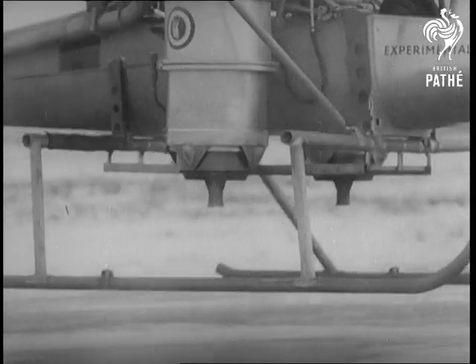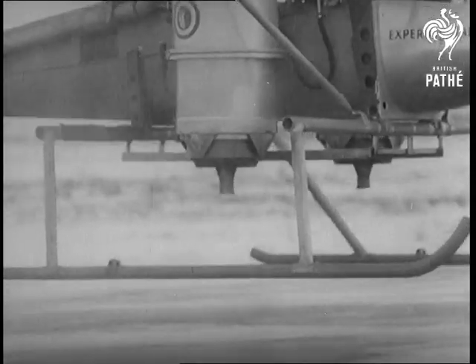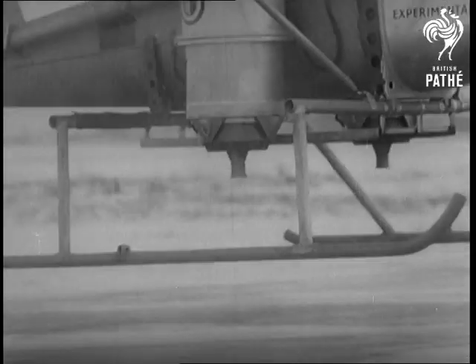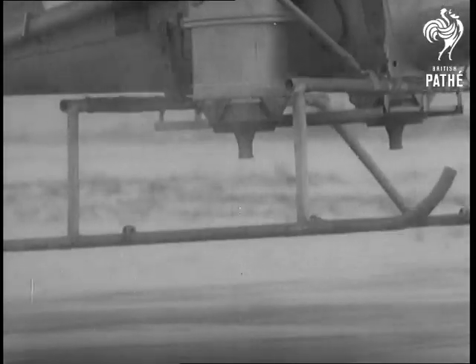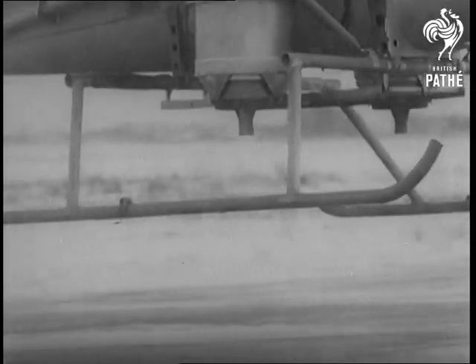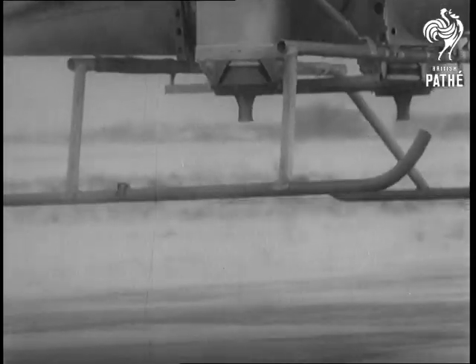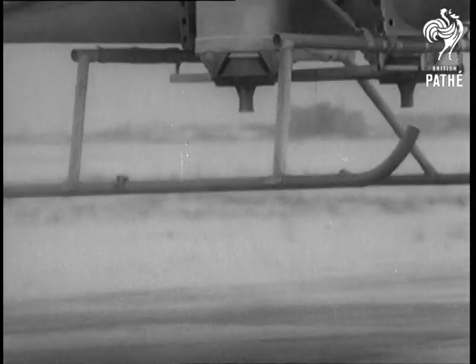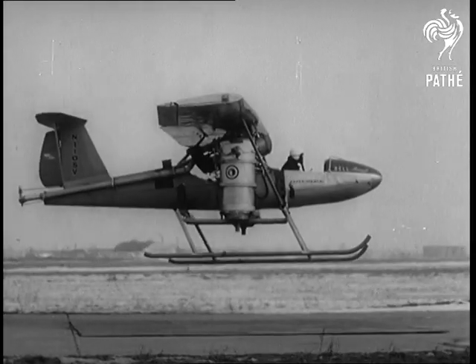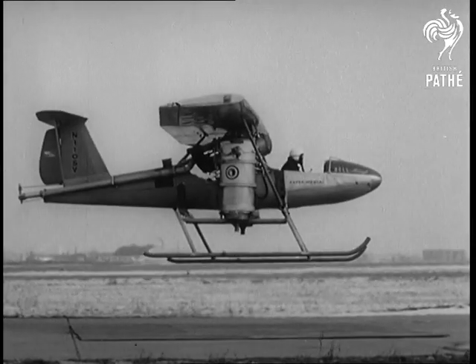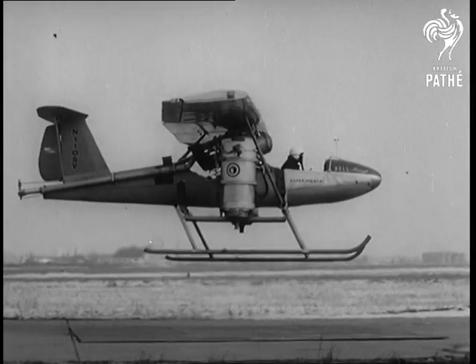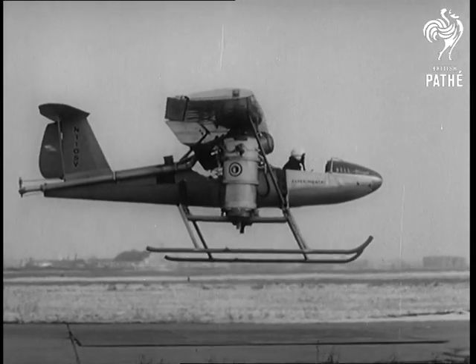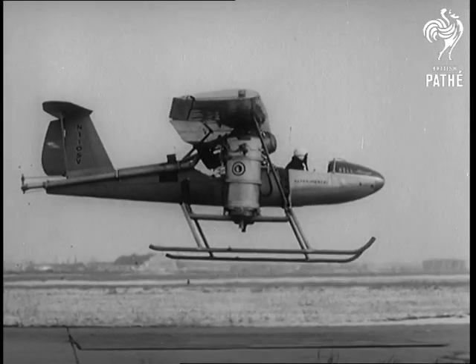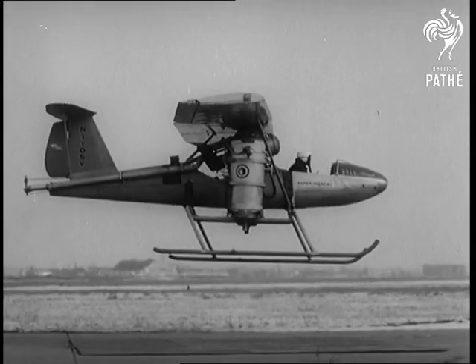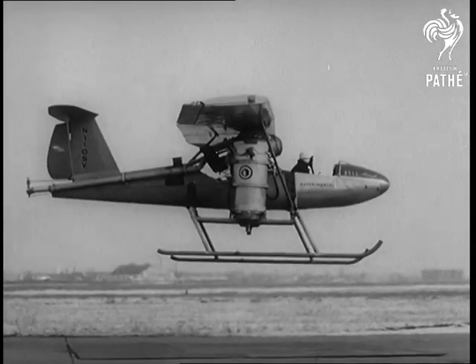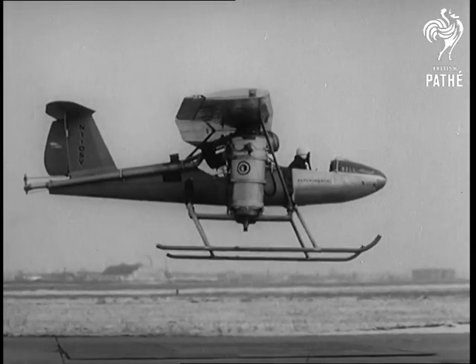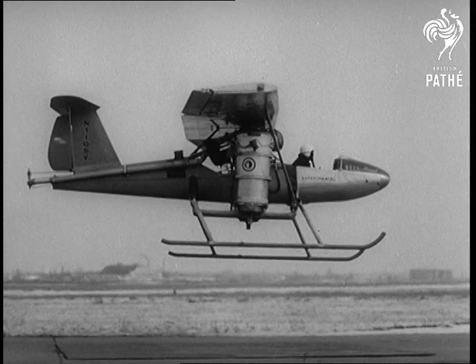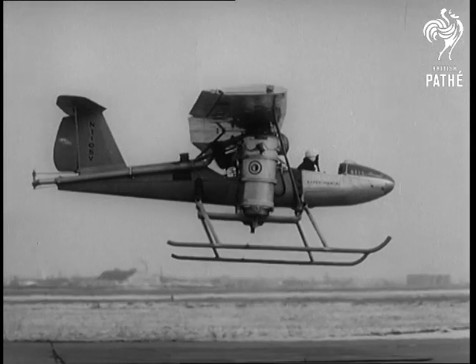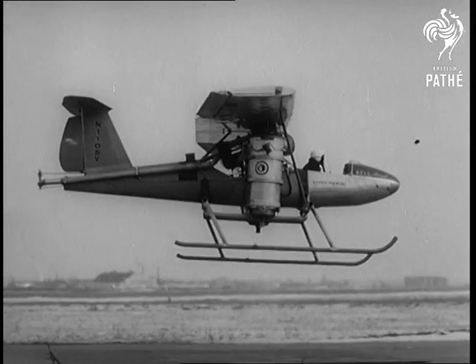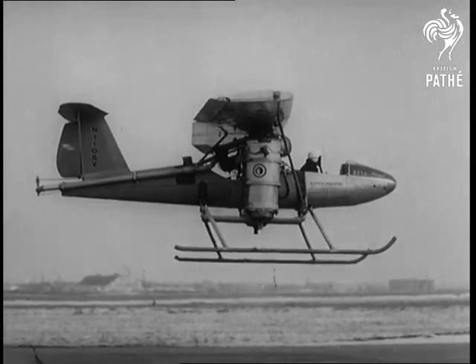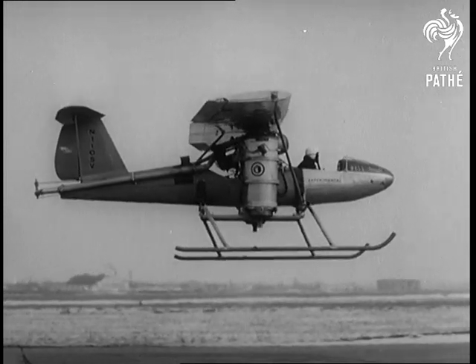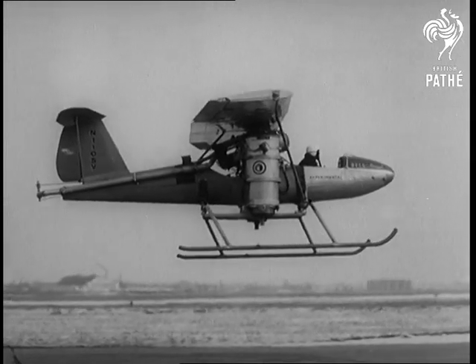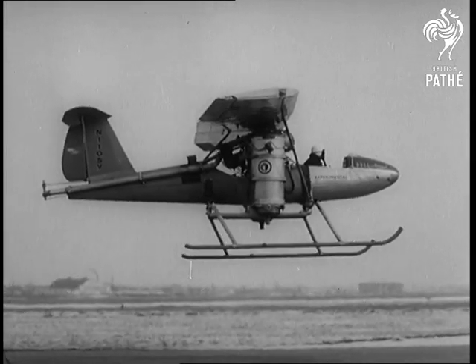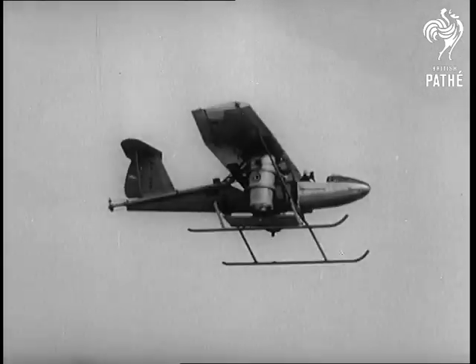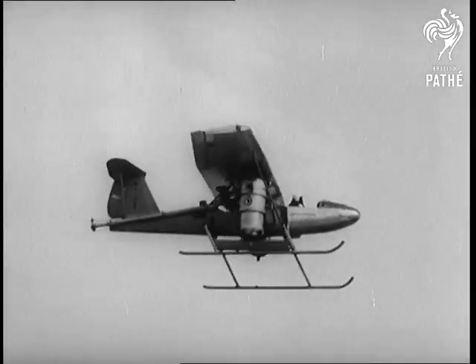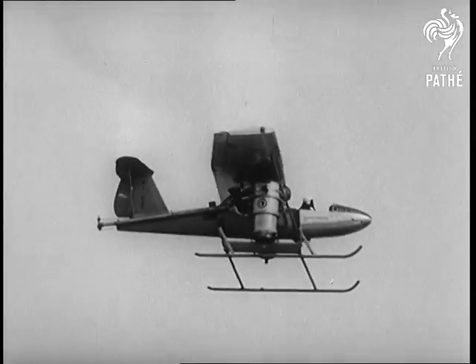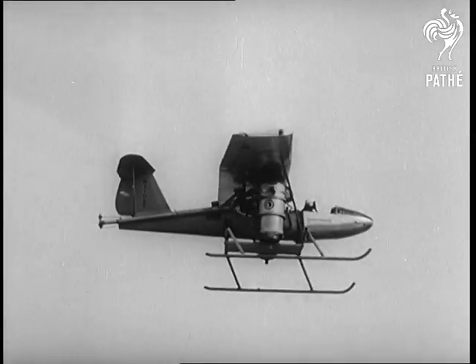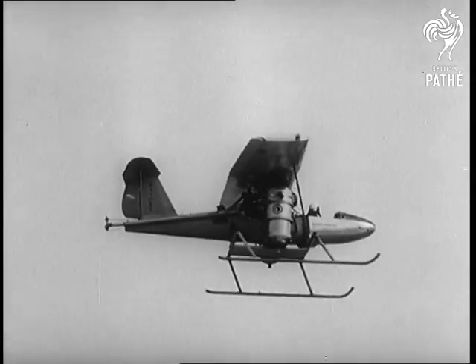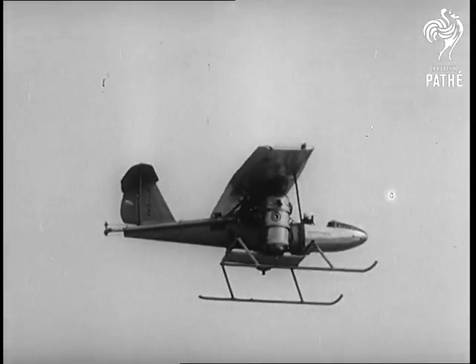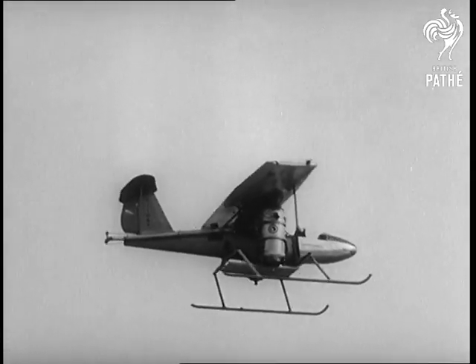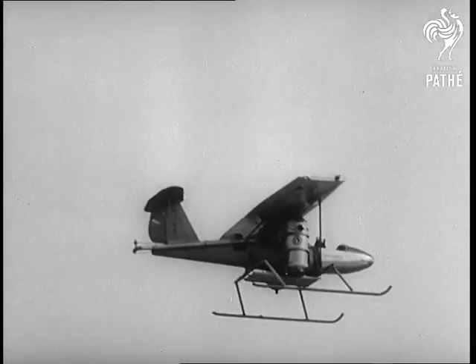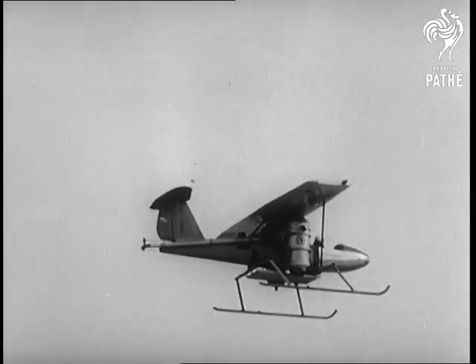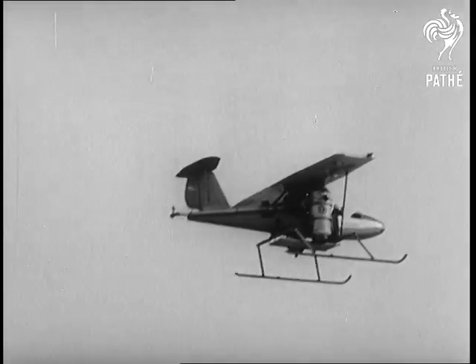By turning the jets to the horizontal position, the plane can go forward at speed — but that's something we're not allowed to film.